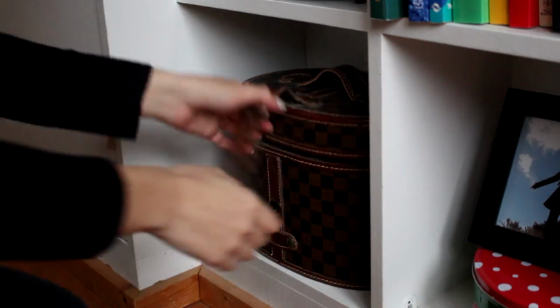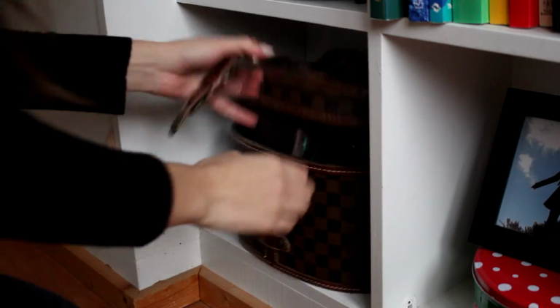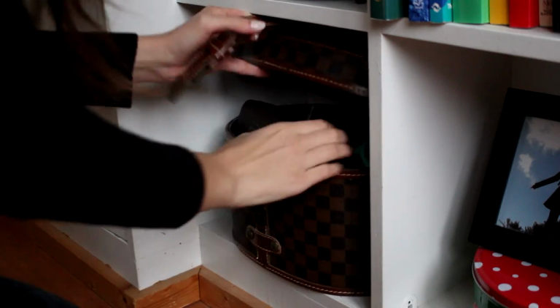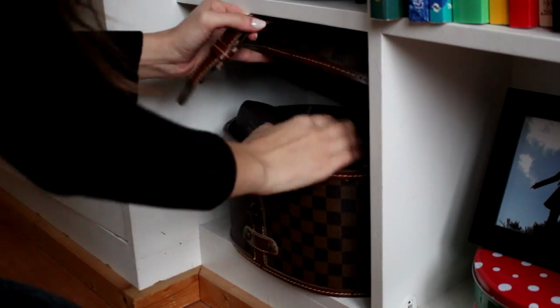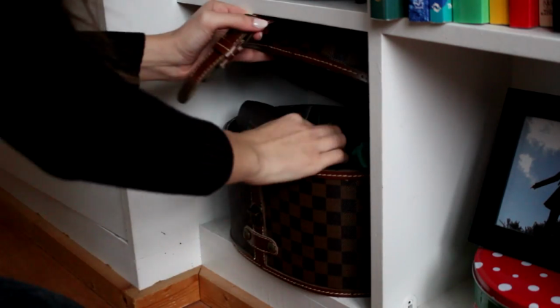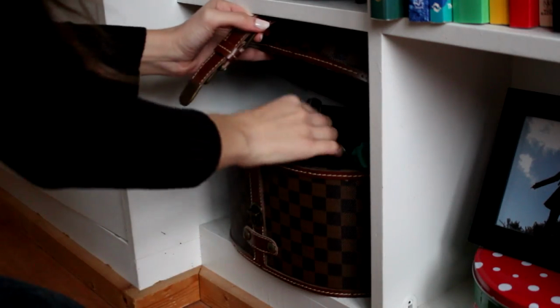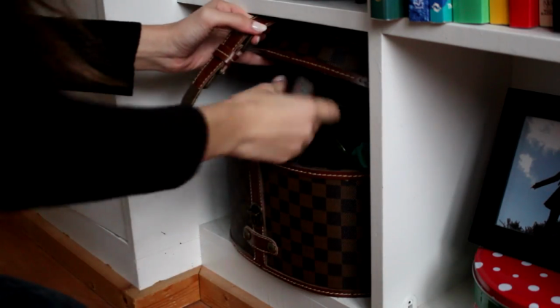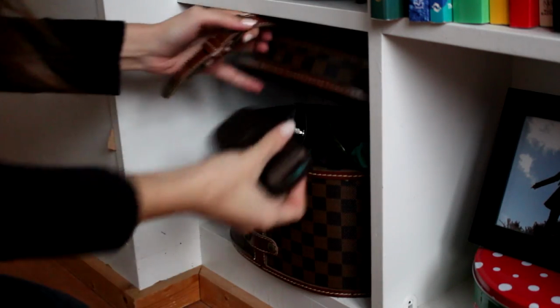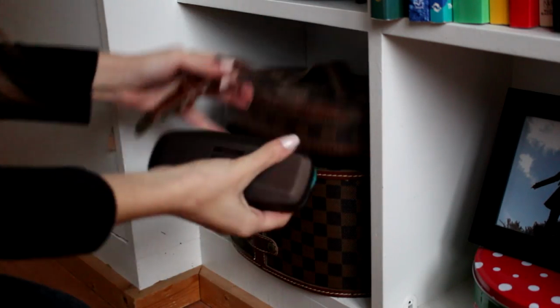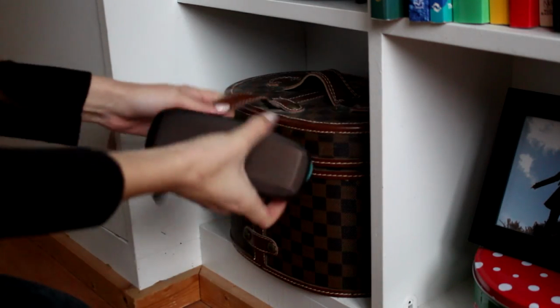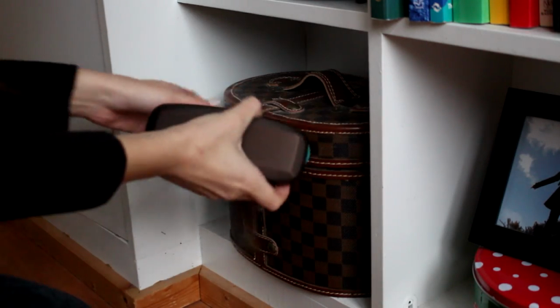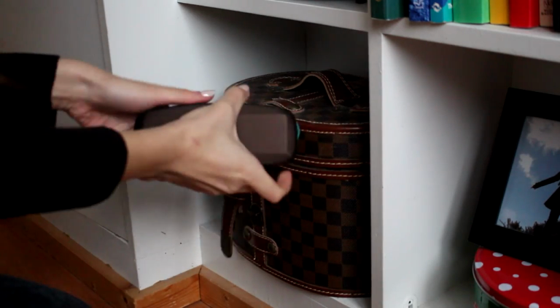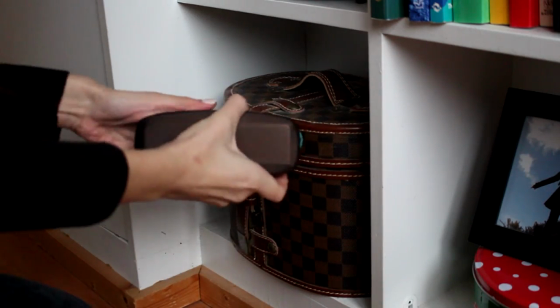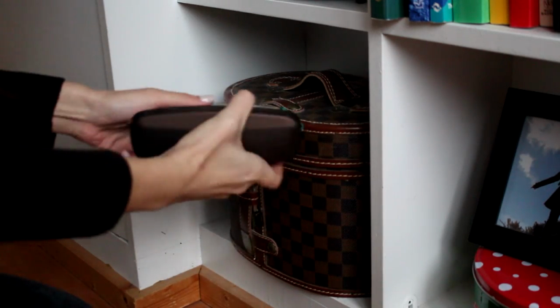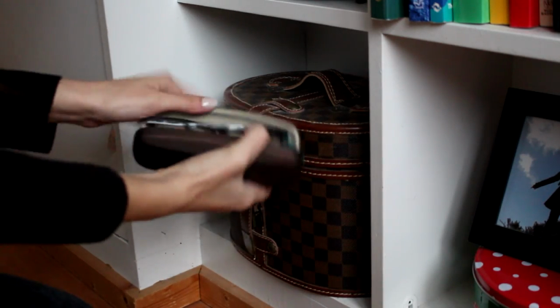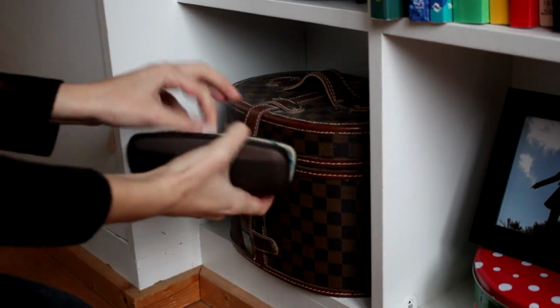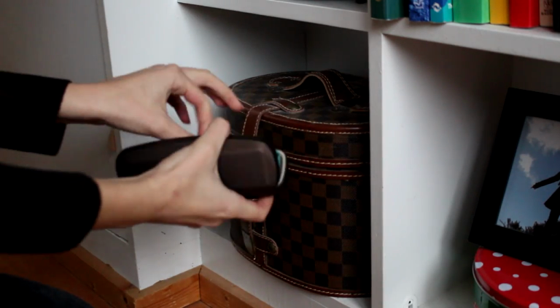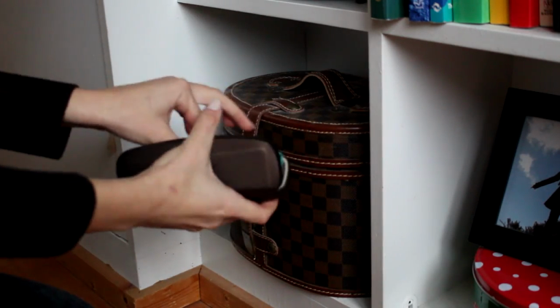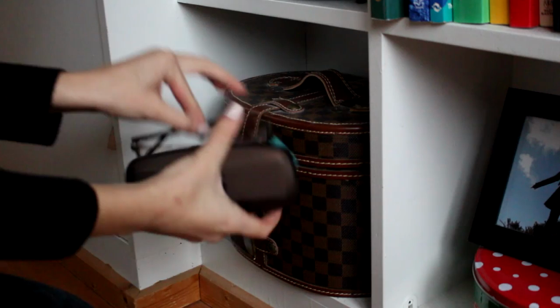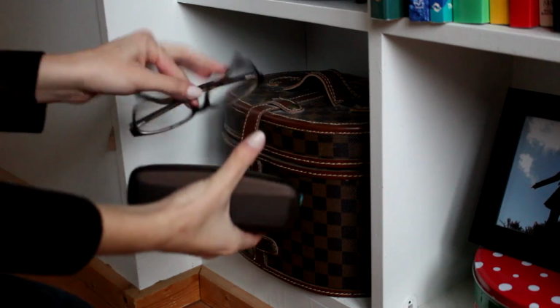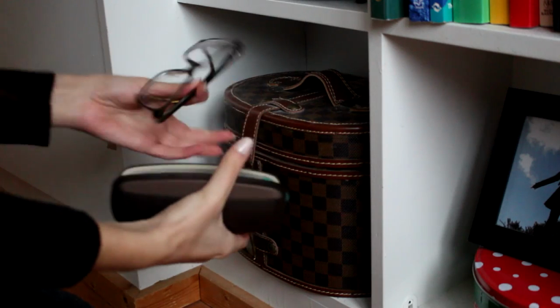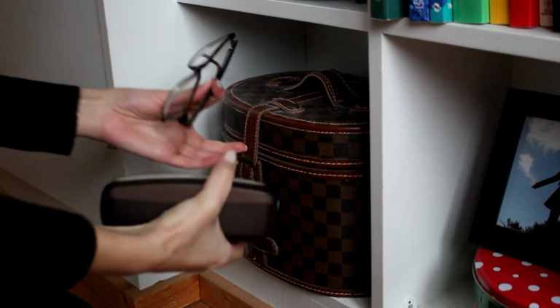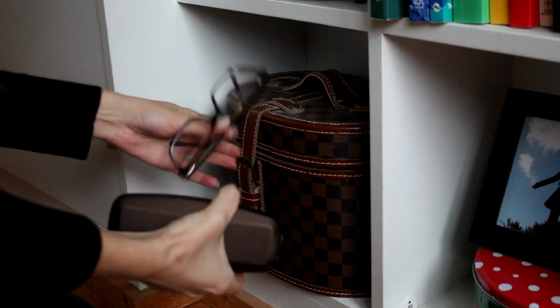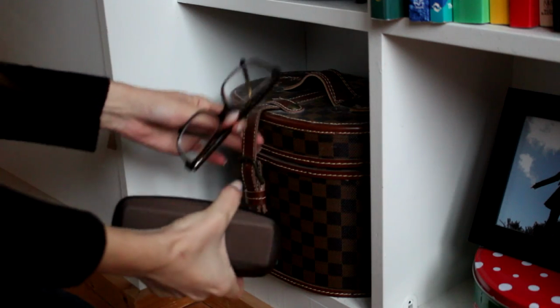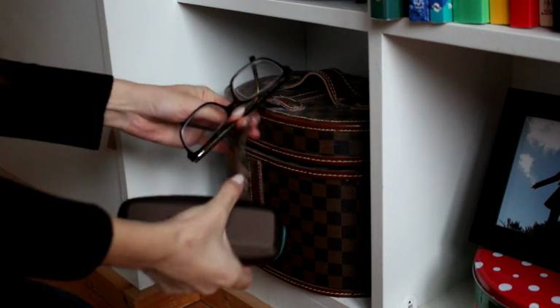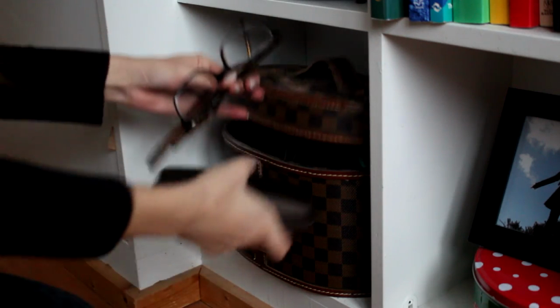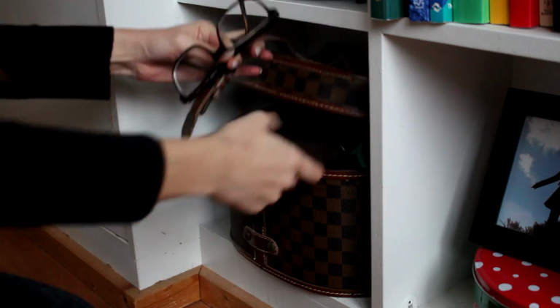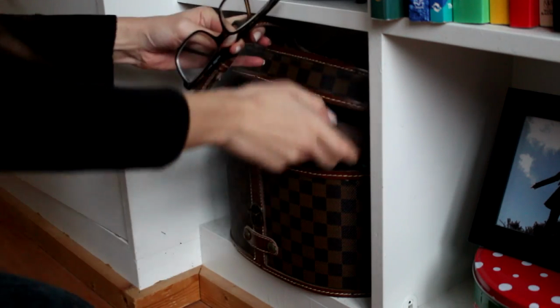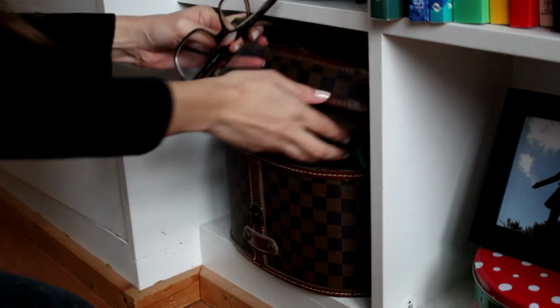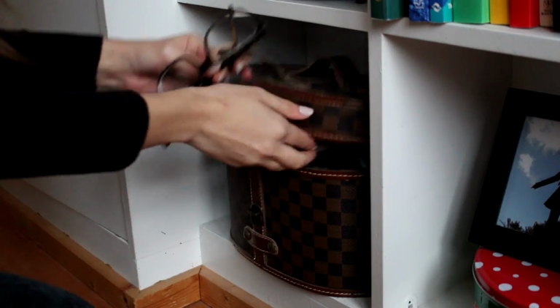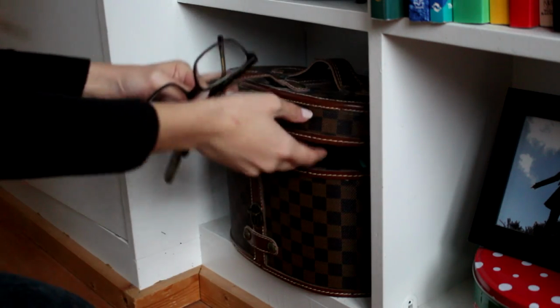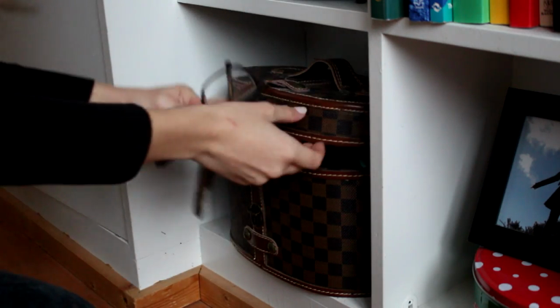Second tip is I cannot be bothered with contacts on a day like this, so I just grab my glasses and run with it.